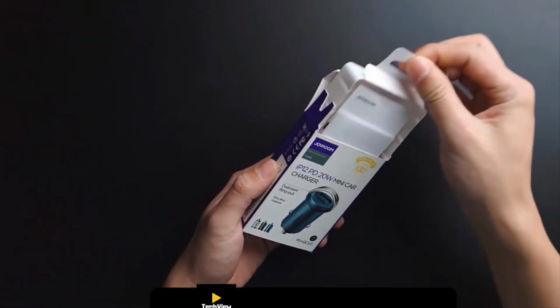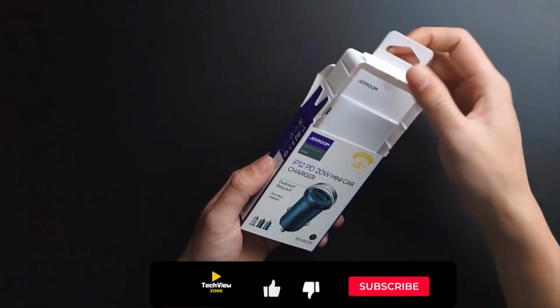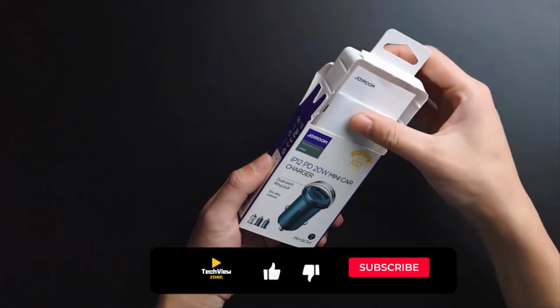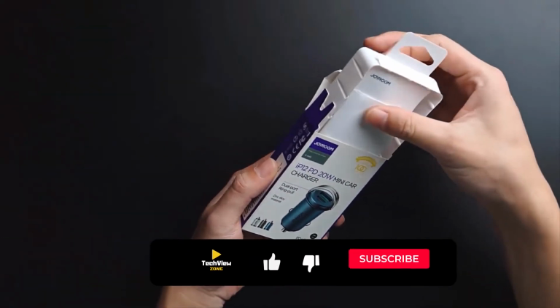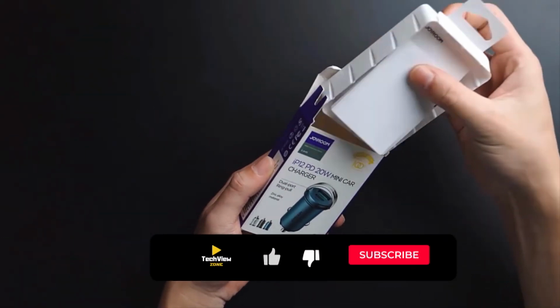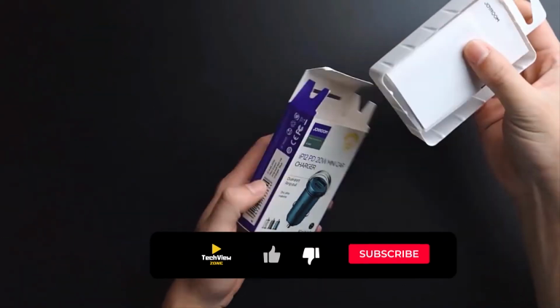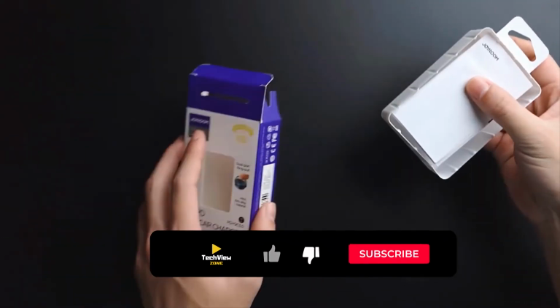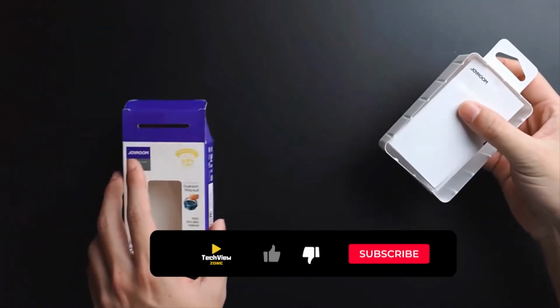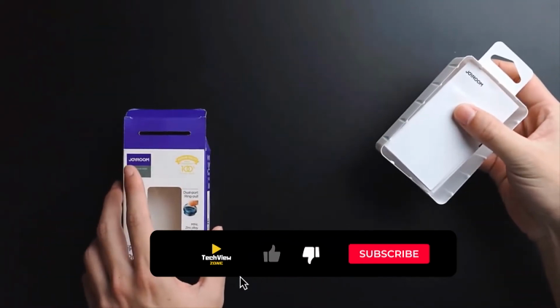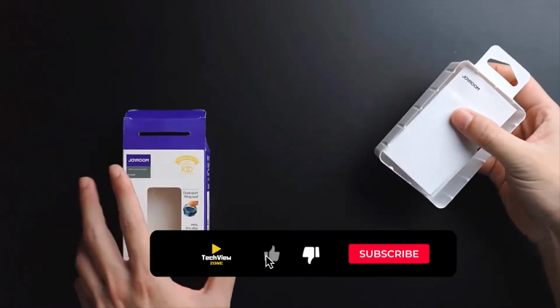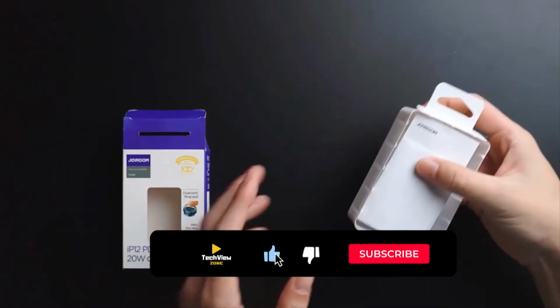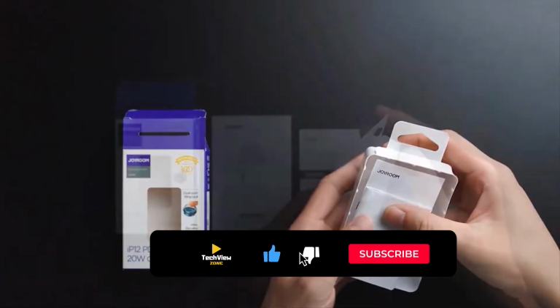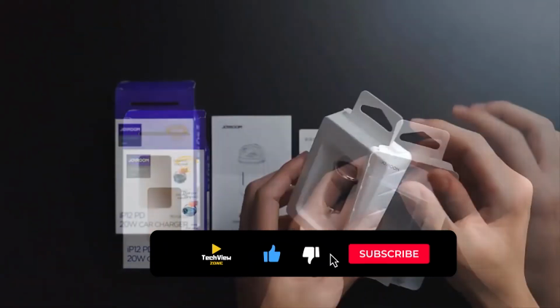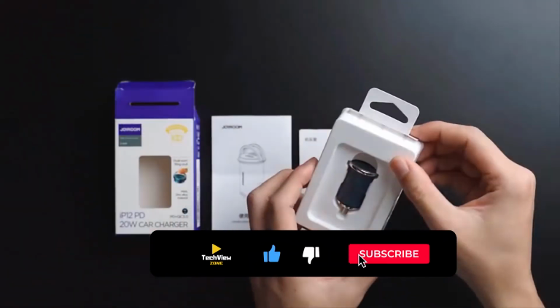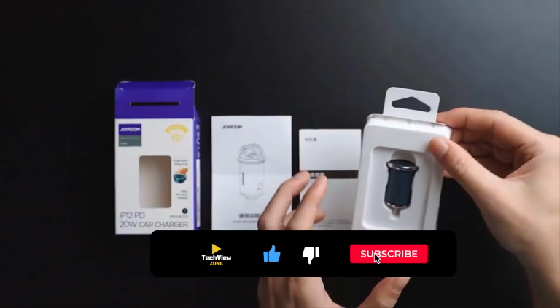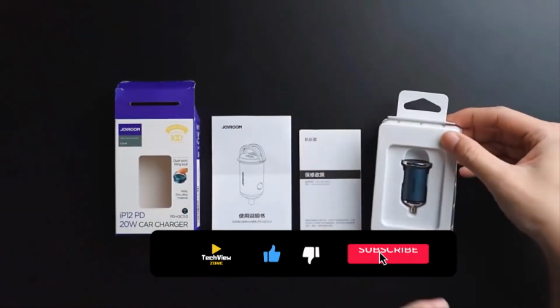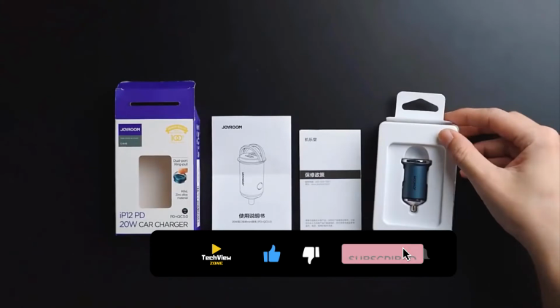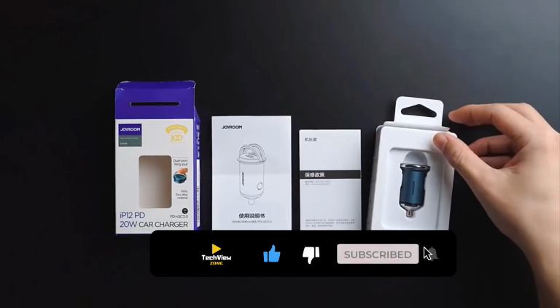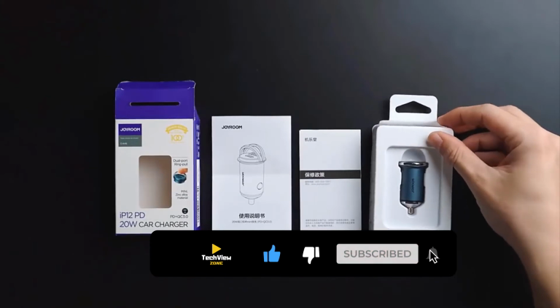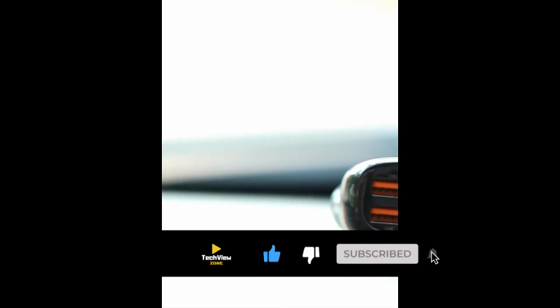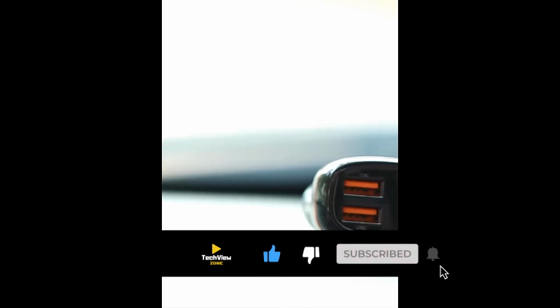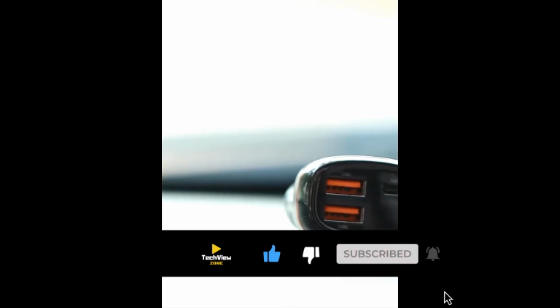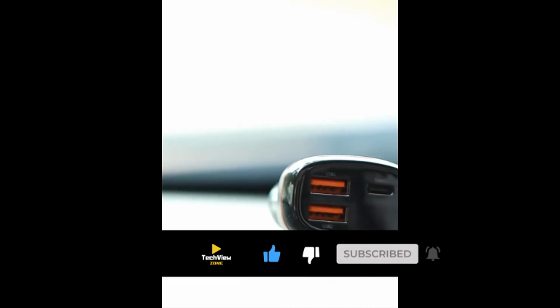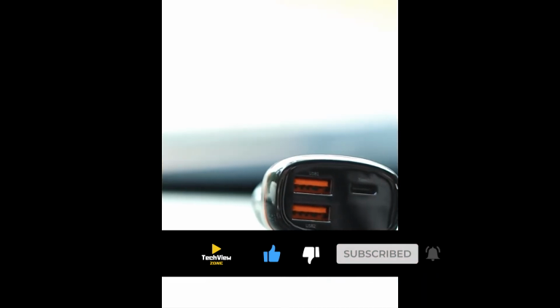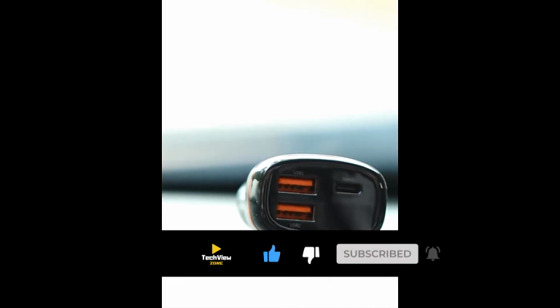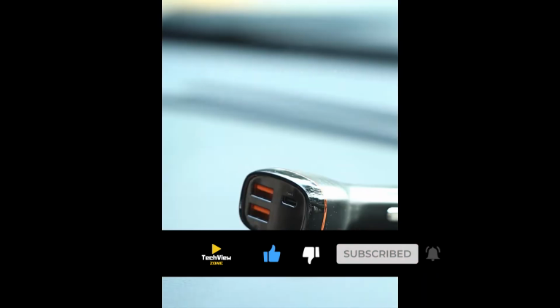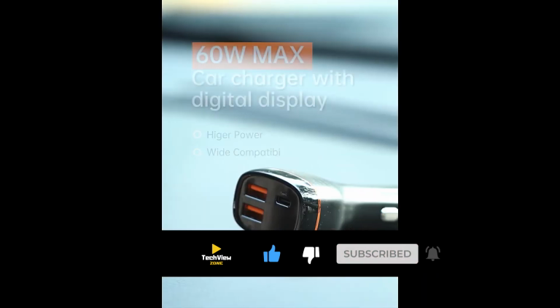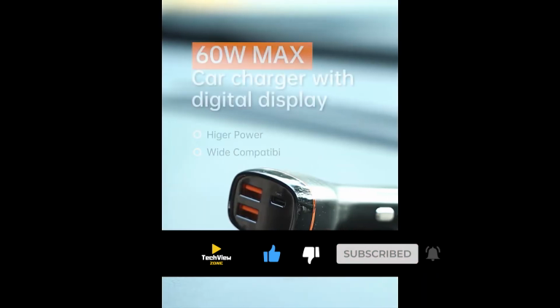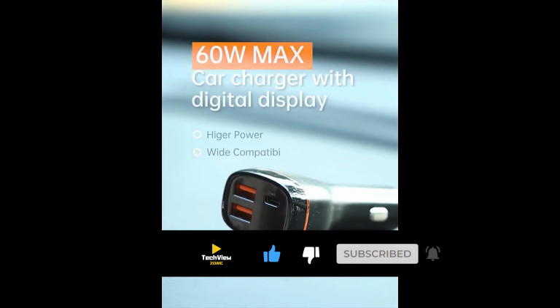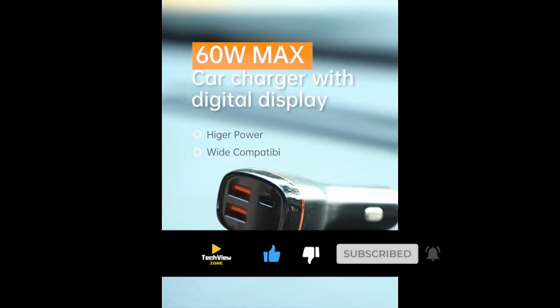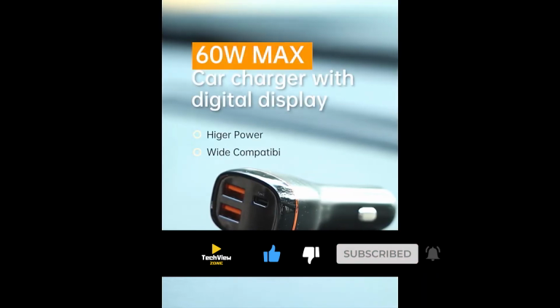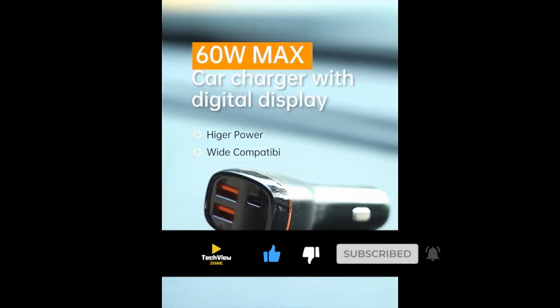Subscribe to my channel and click on the bell to stay up to date with the latest technology reviews. So let's enjoy this video.